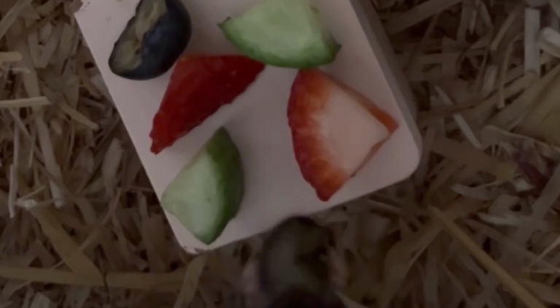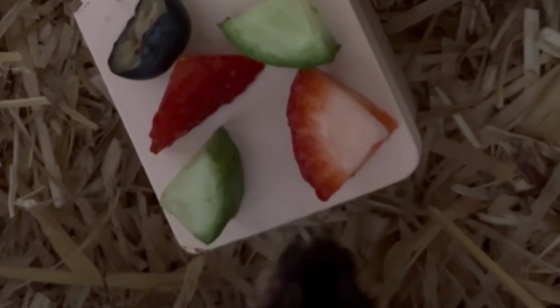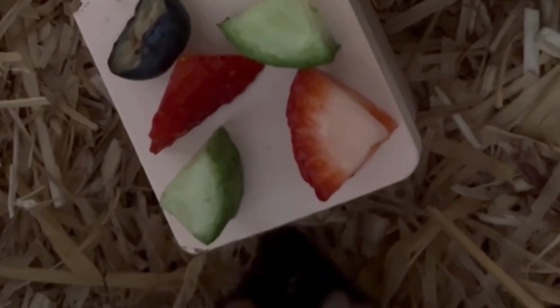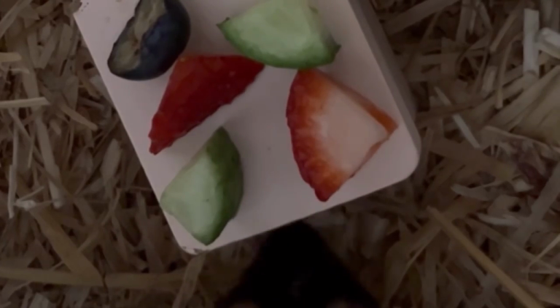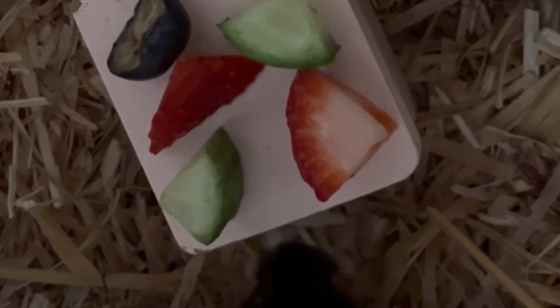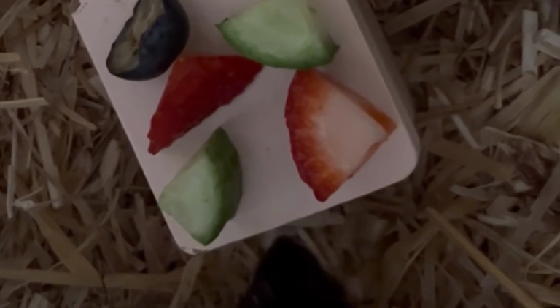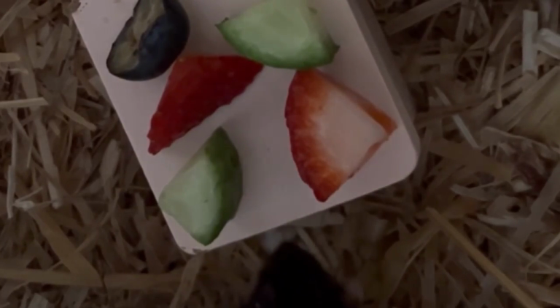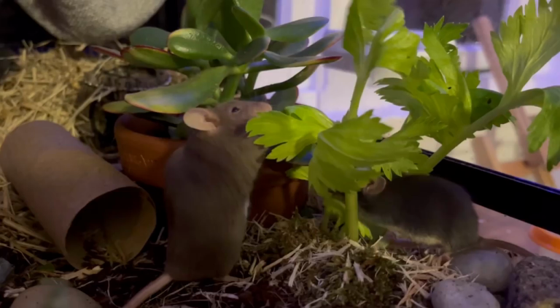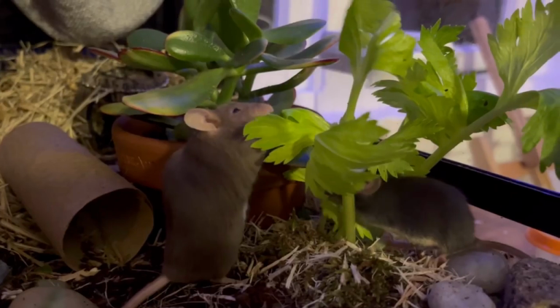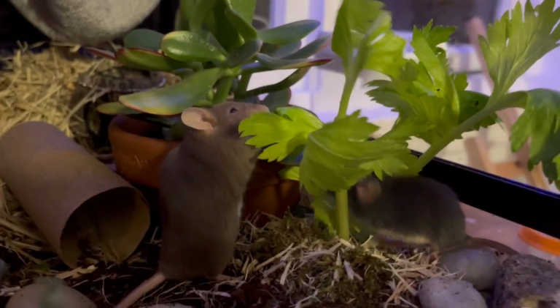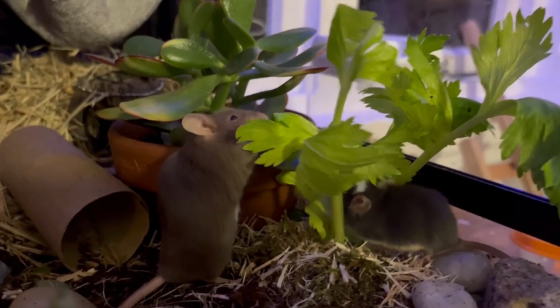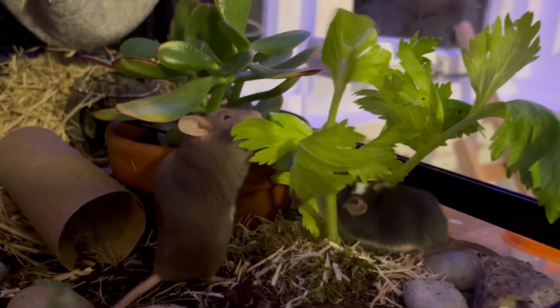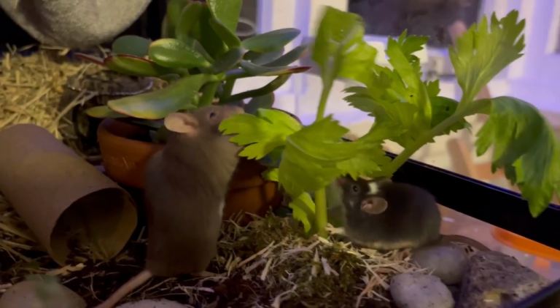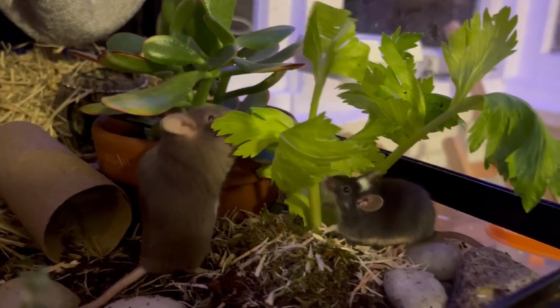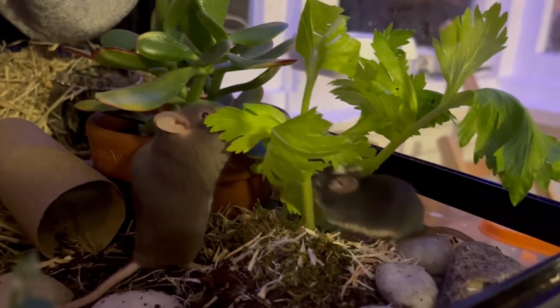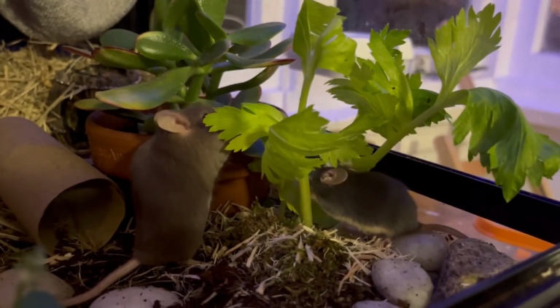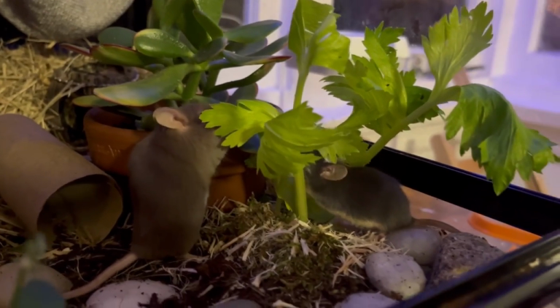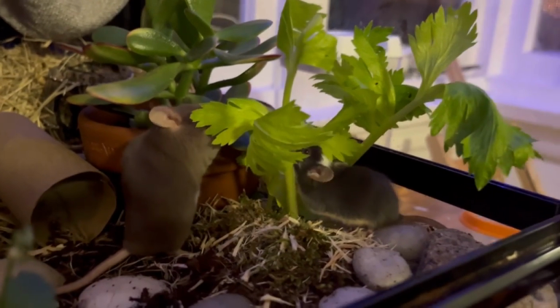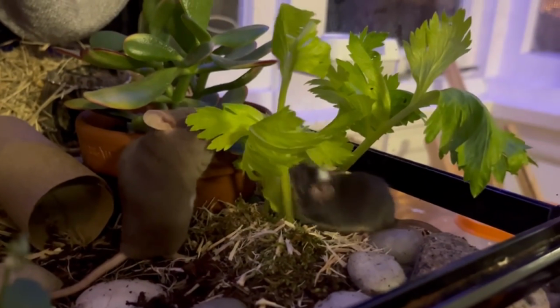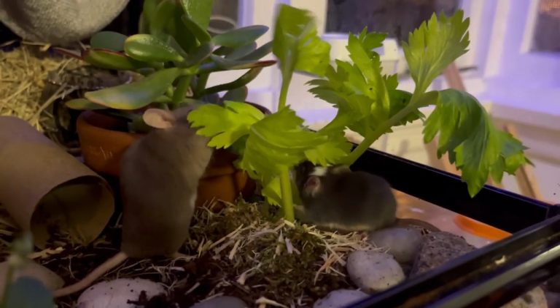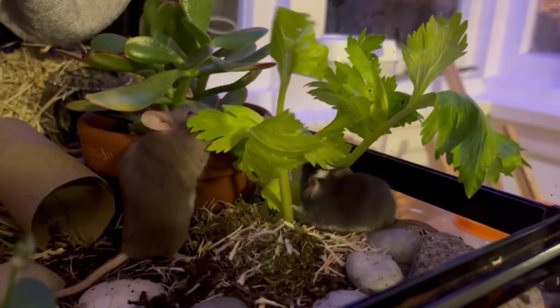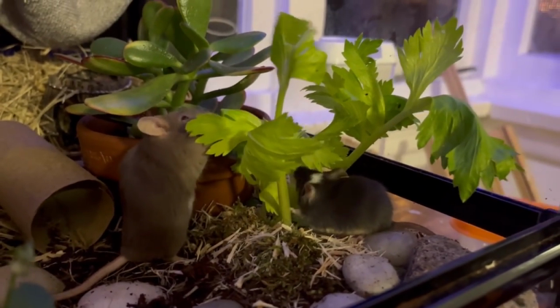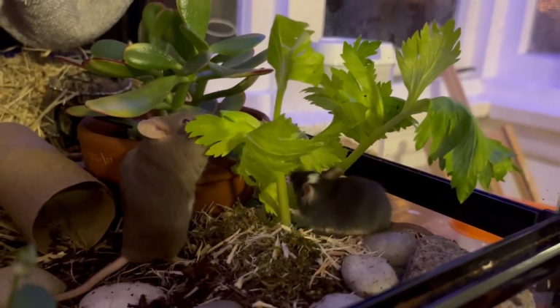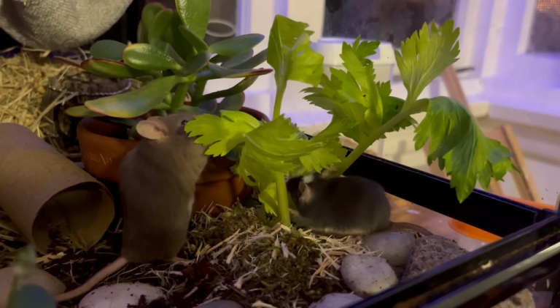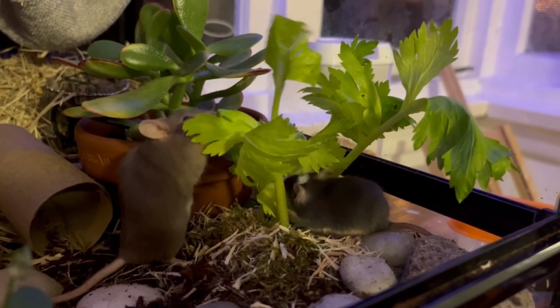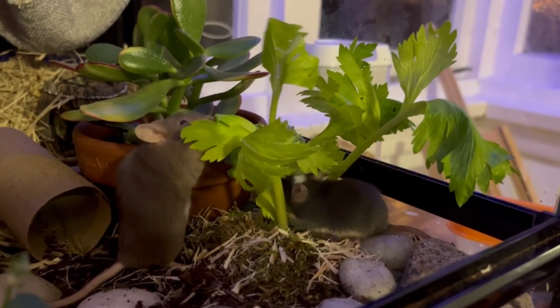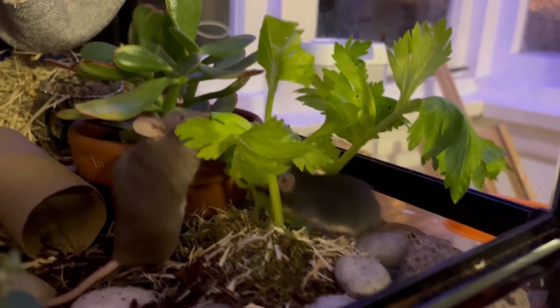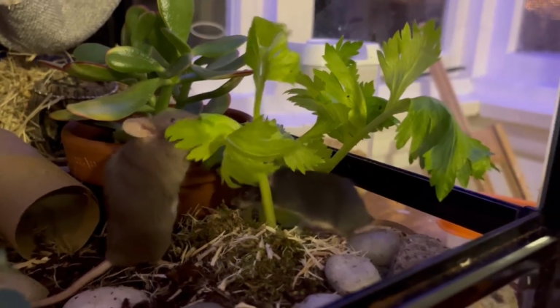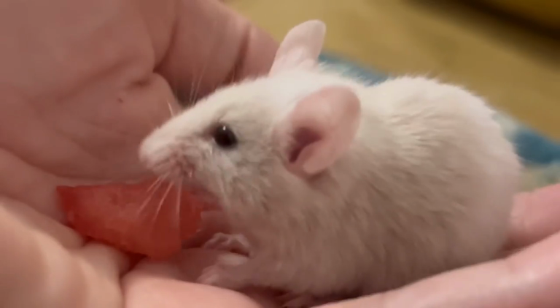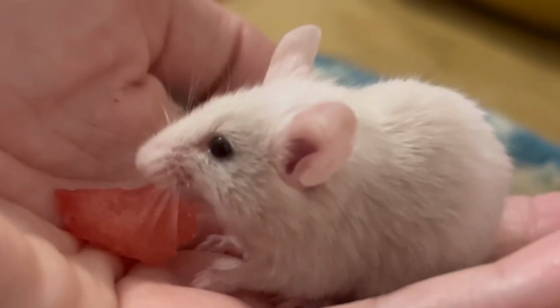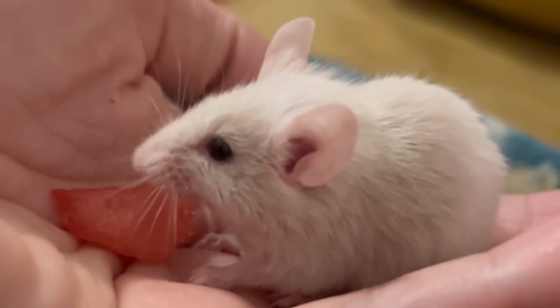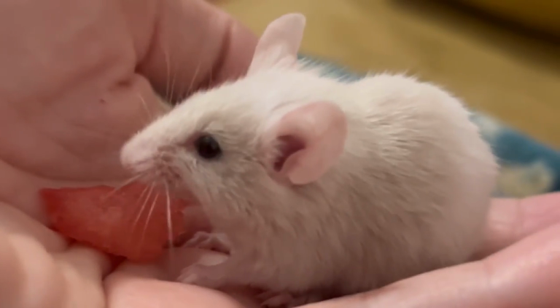They also enjoy small amounts of chicken, meat, eggs and salmon. Scattering the dry food throughout the enclosure enables them to forage.